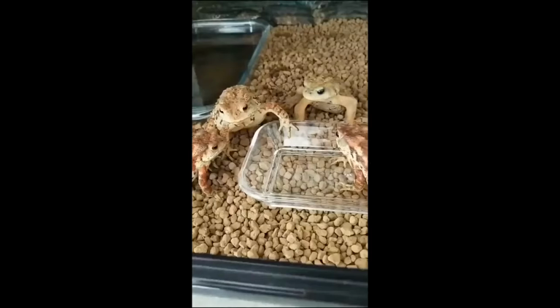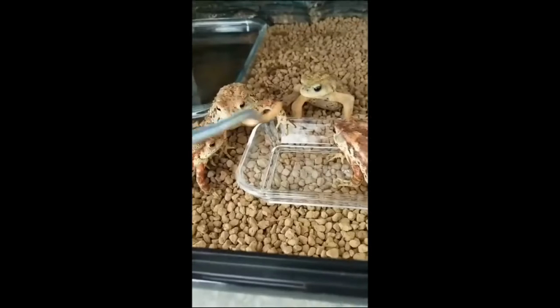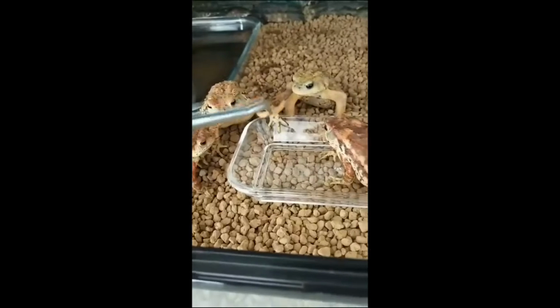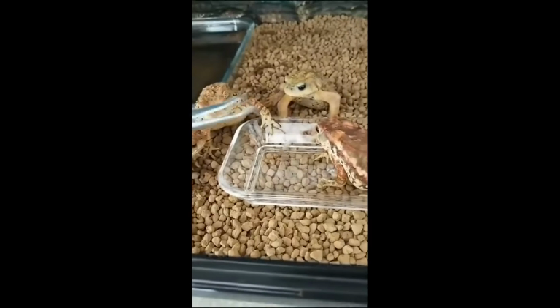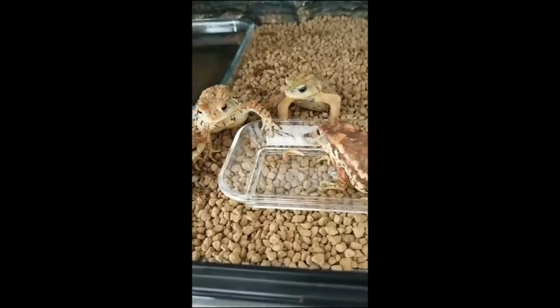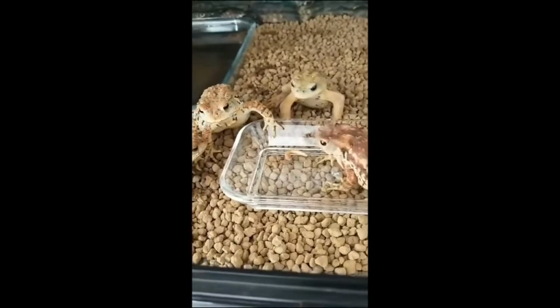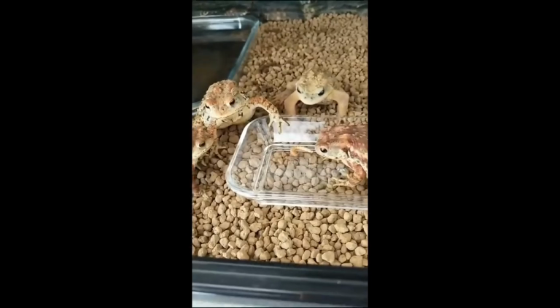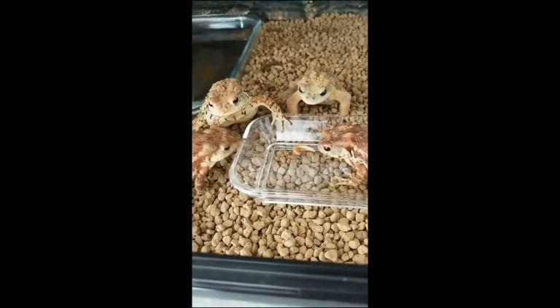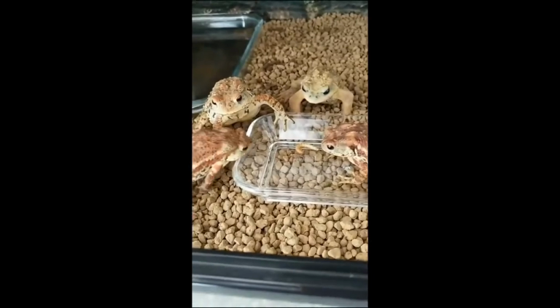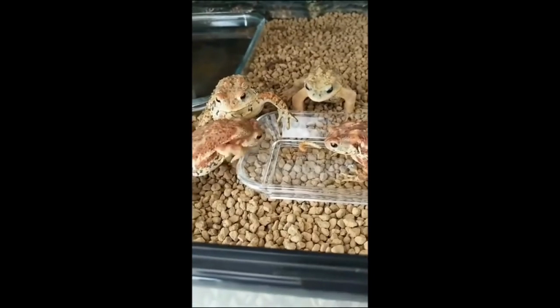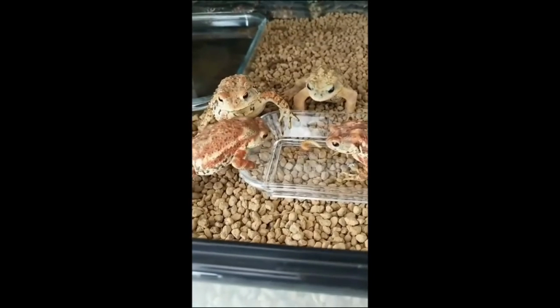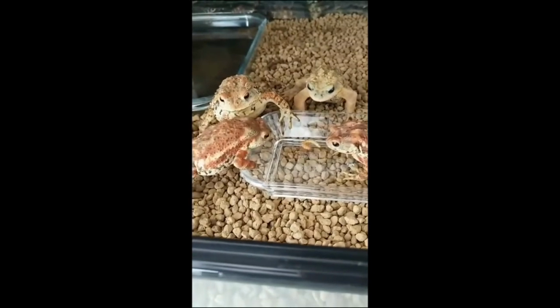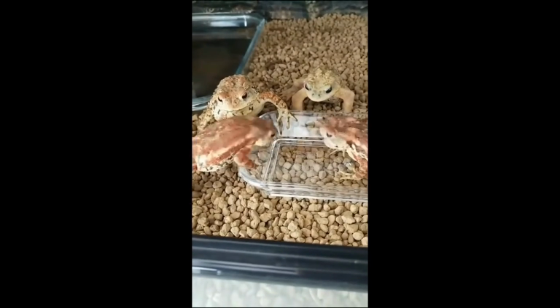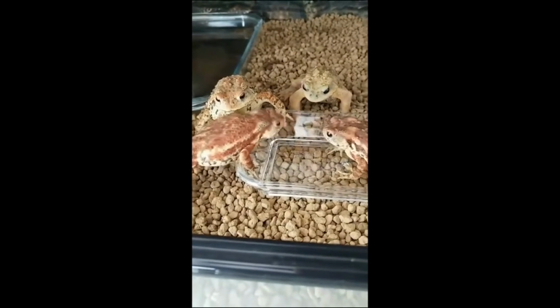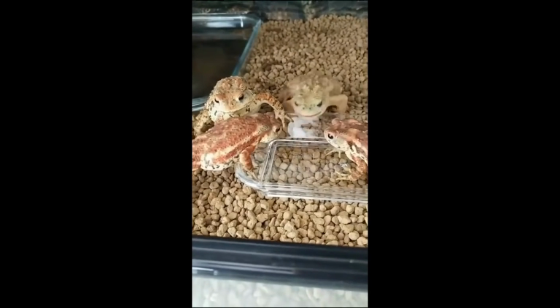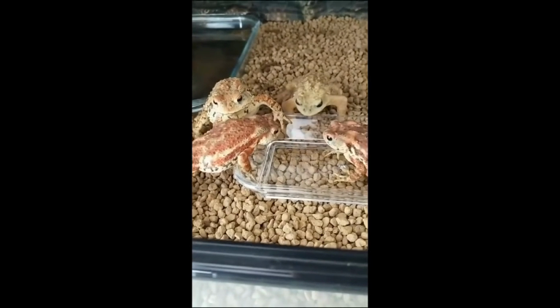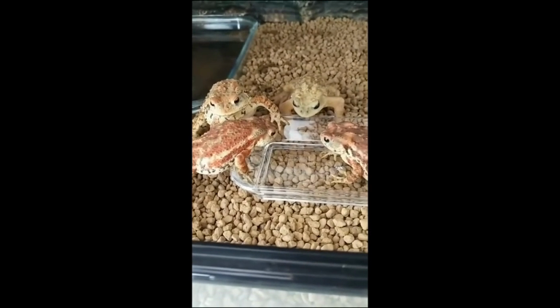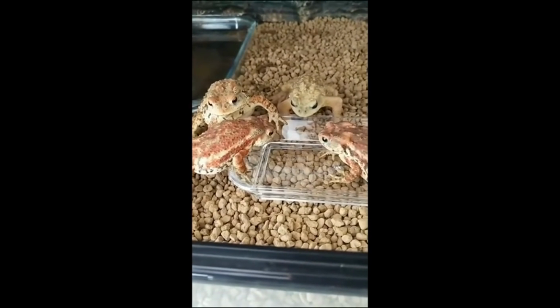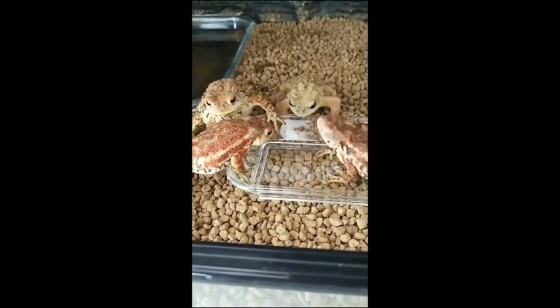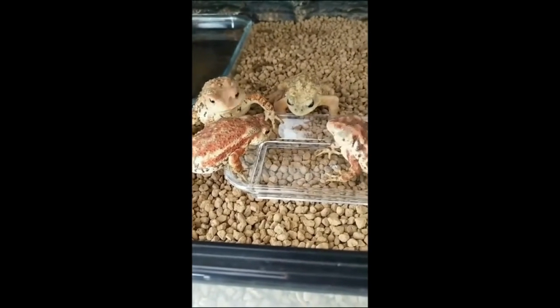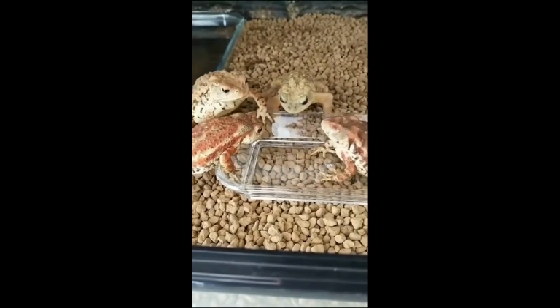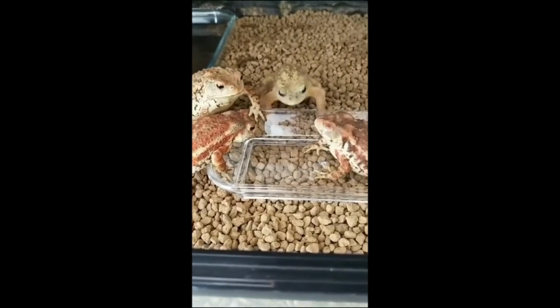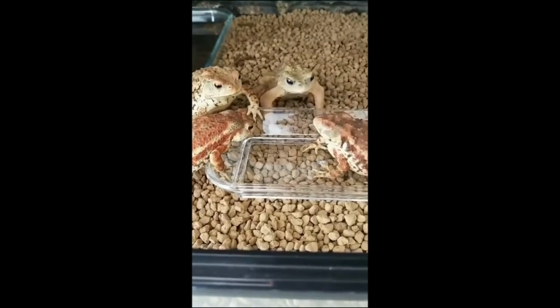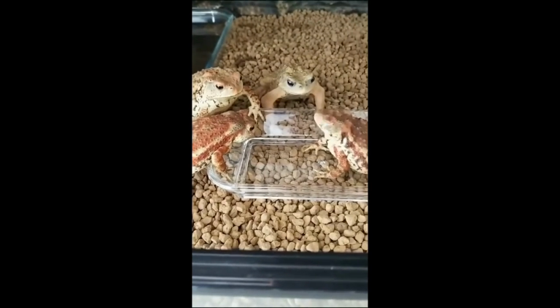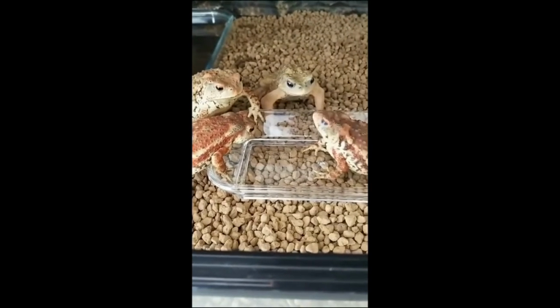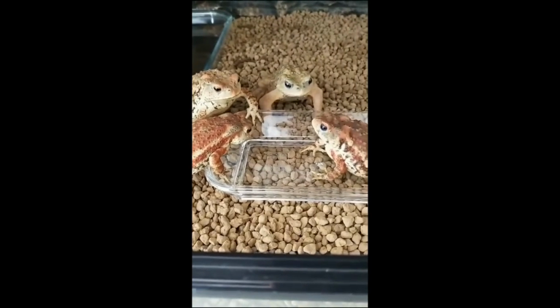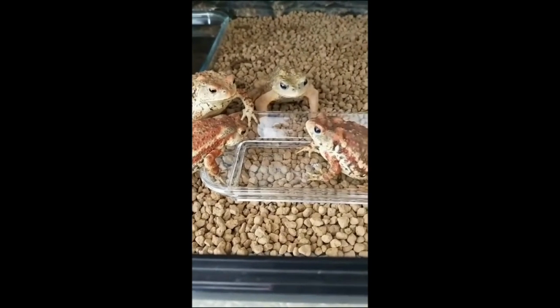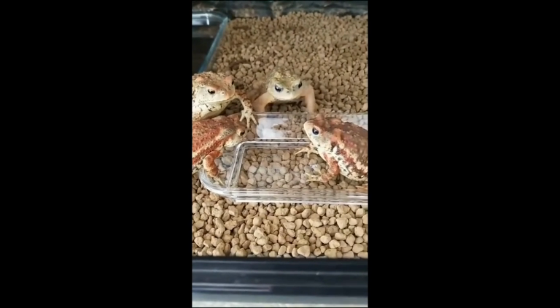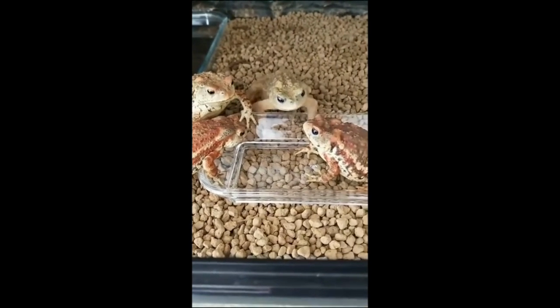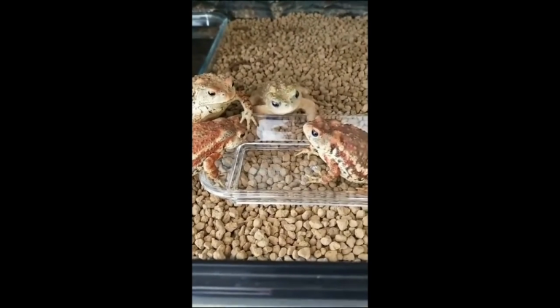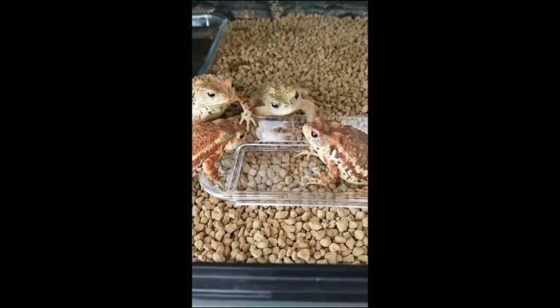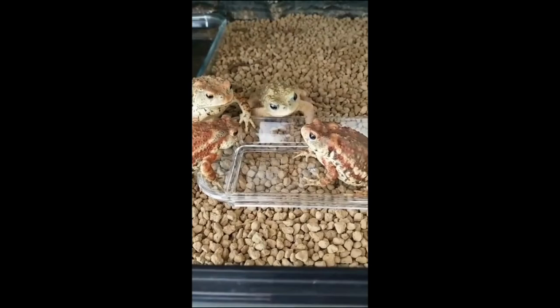Here is a group of frogs waiting for their meal. When one of them got lucky, the rest of them were not happy.